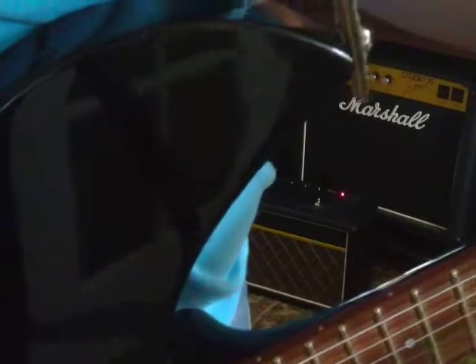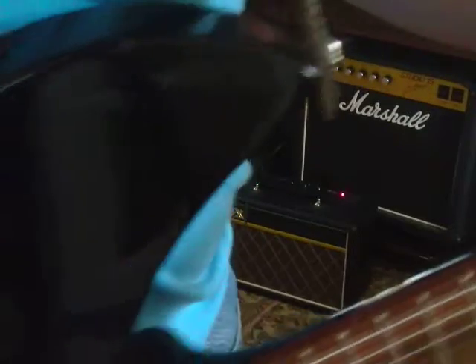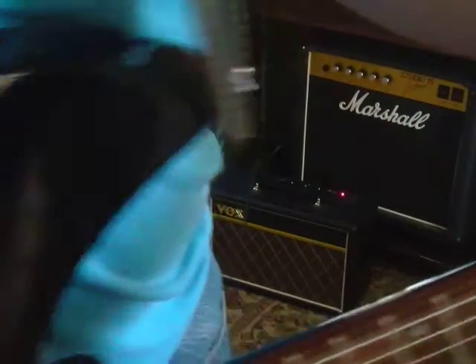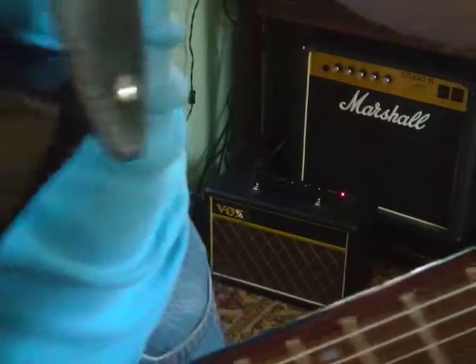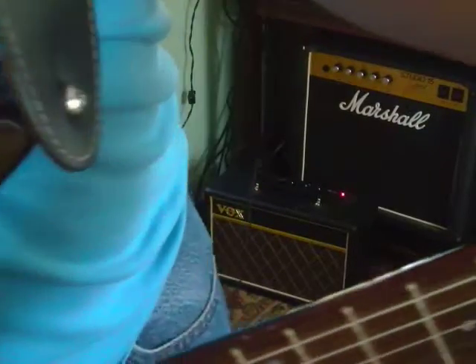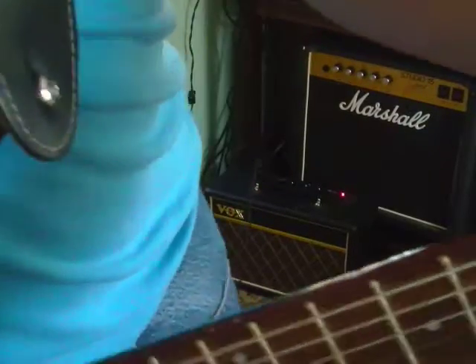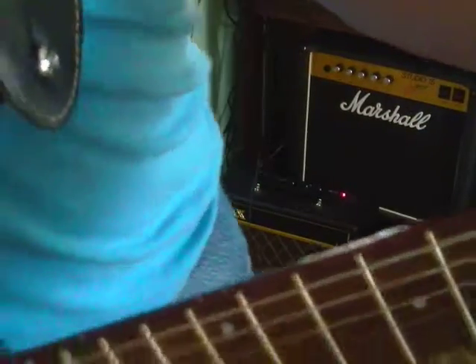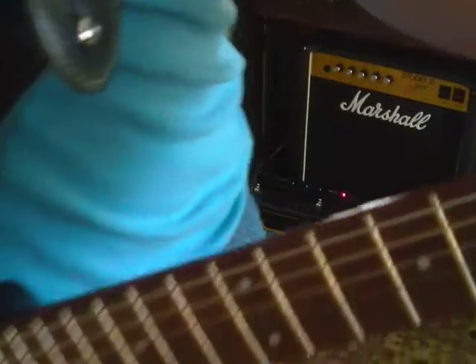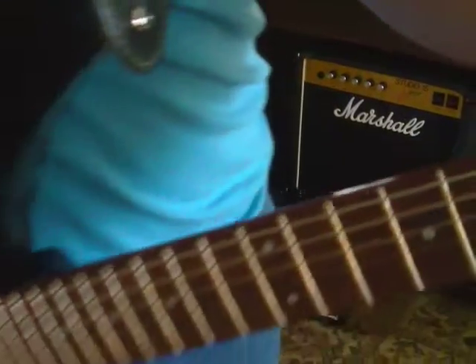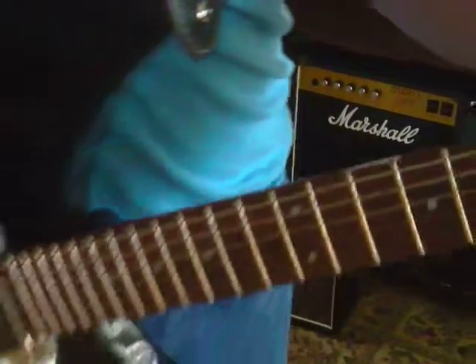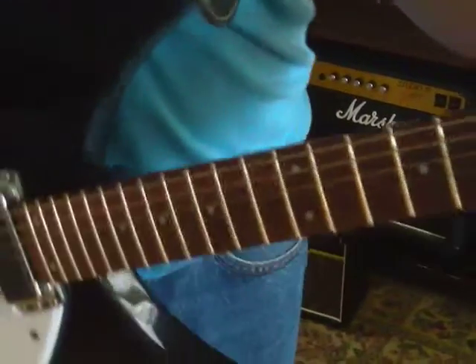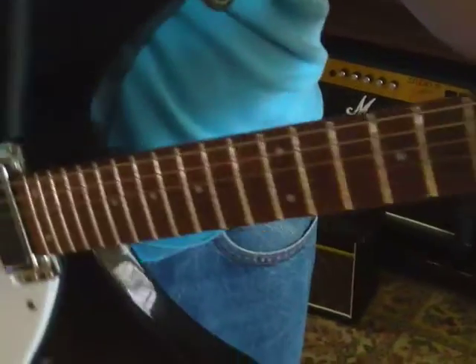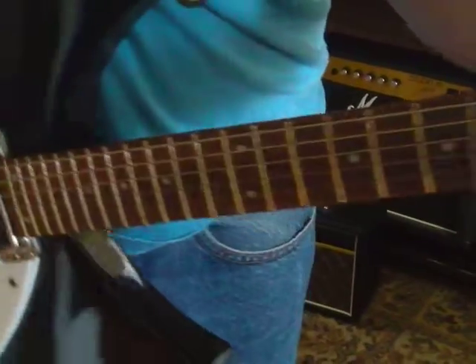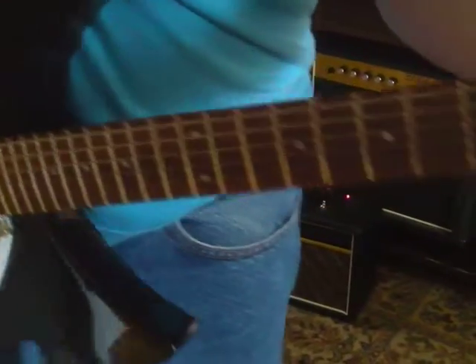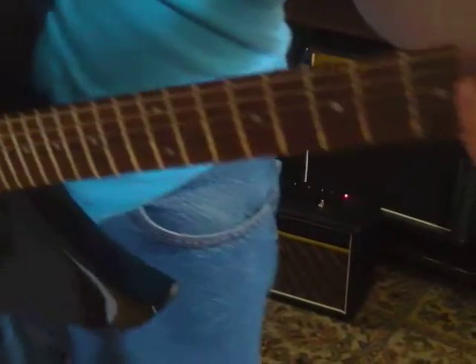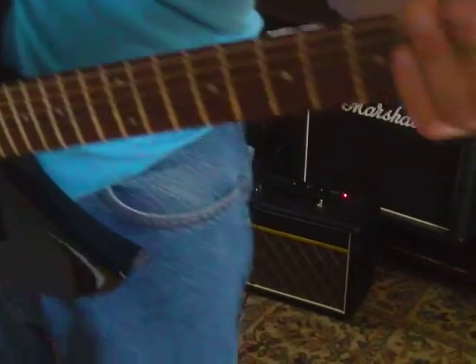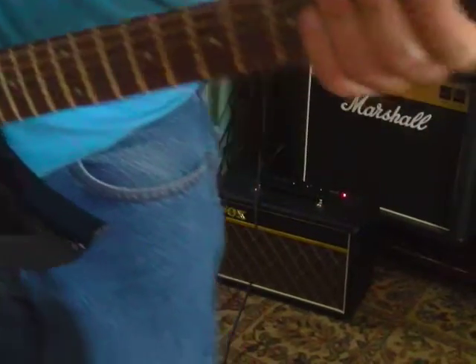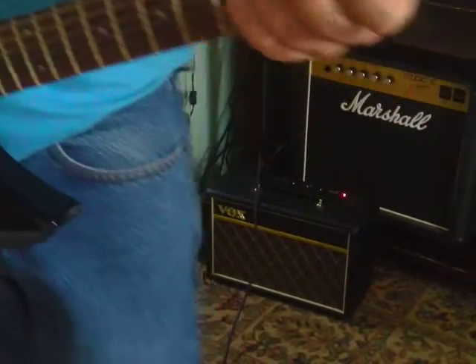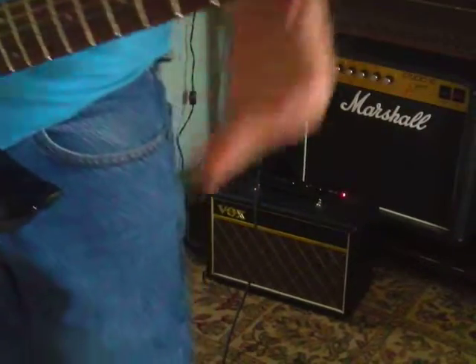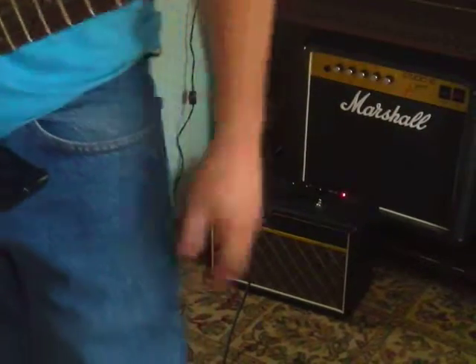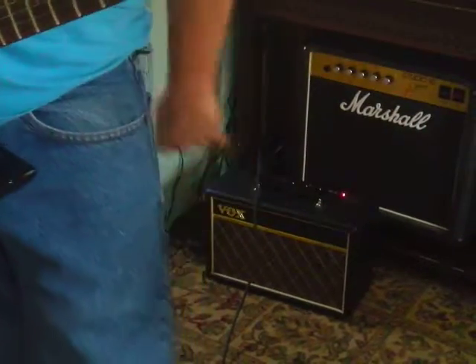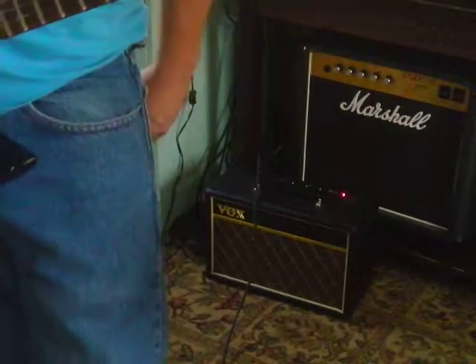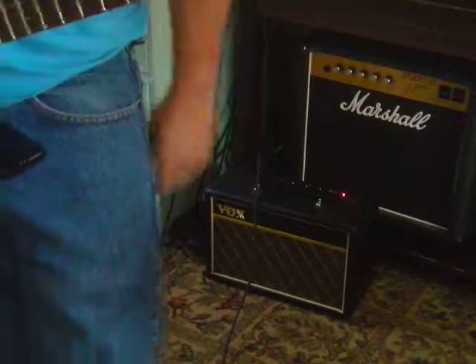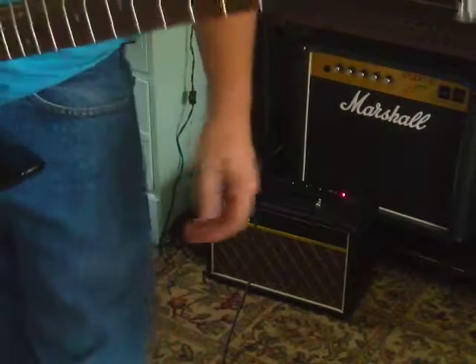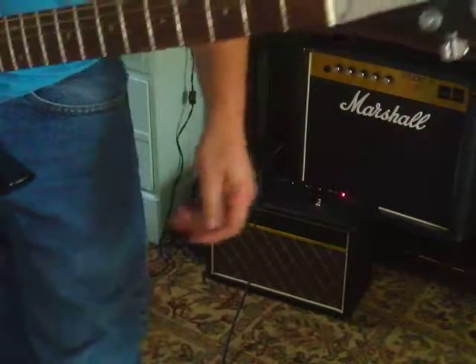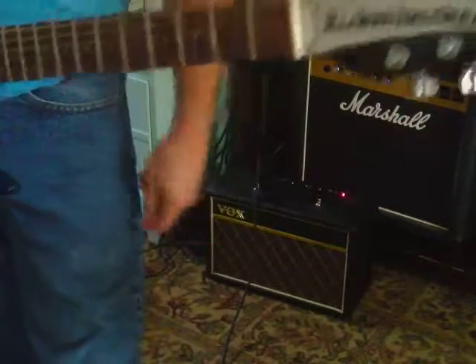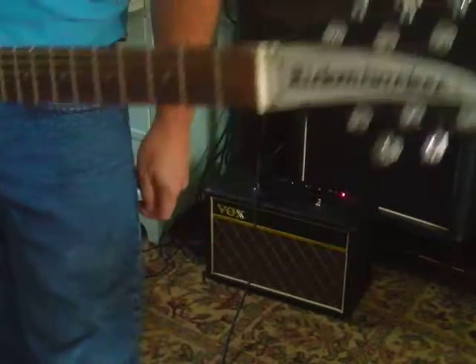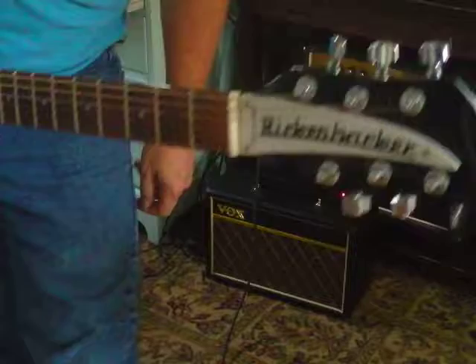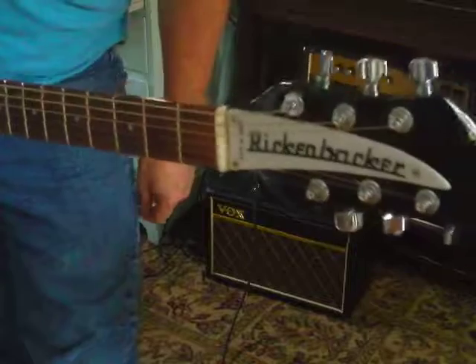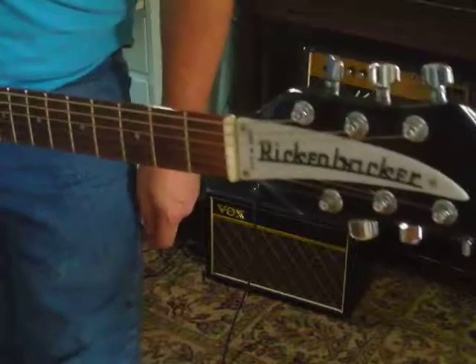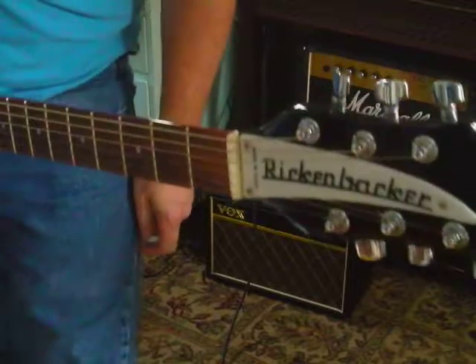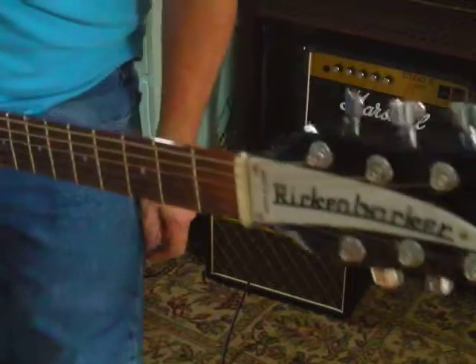Hey, man. What's happening? We're still working on power chords, I hope.